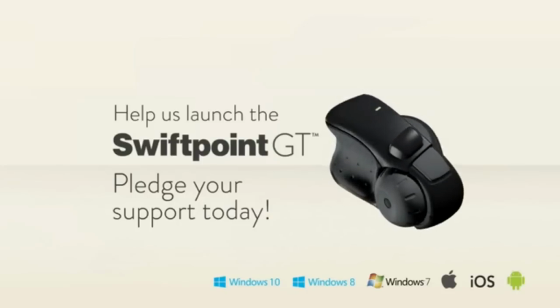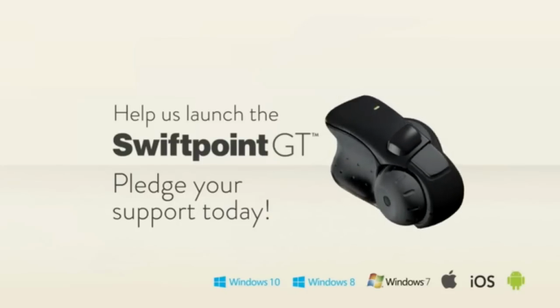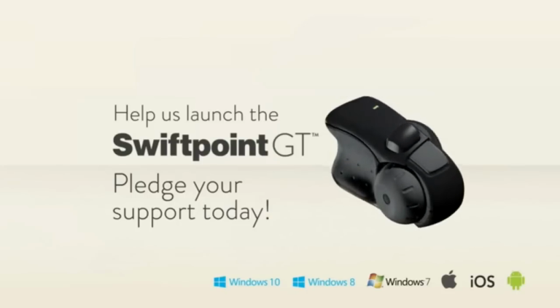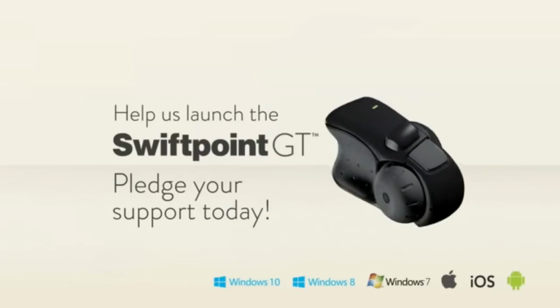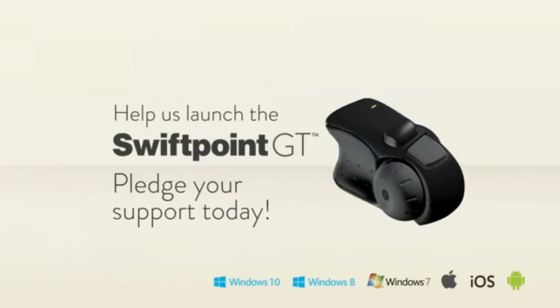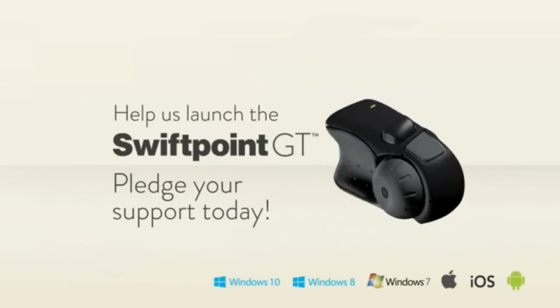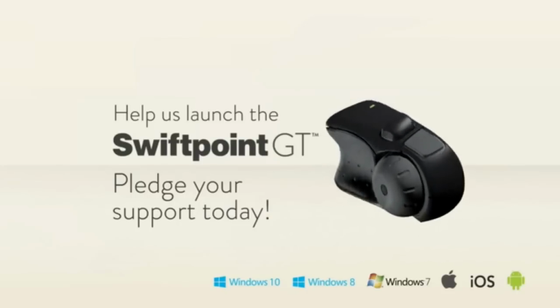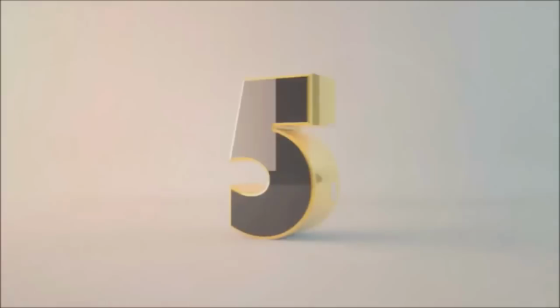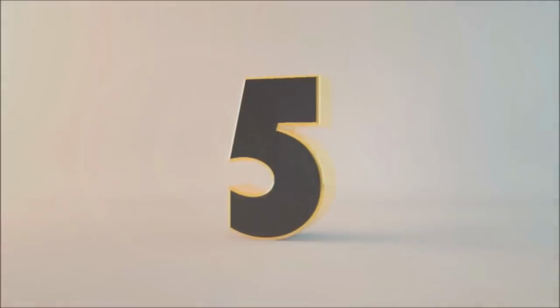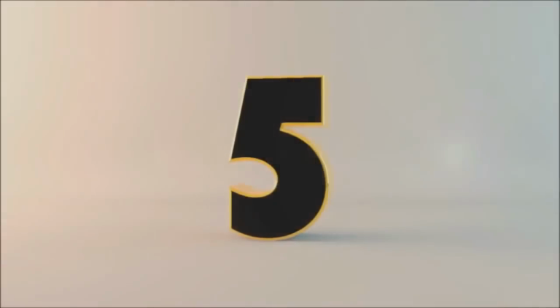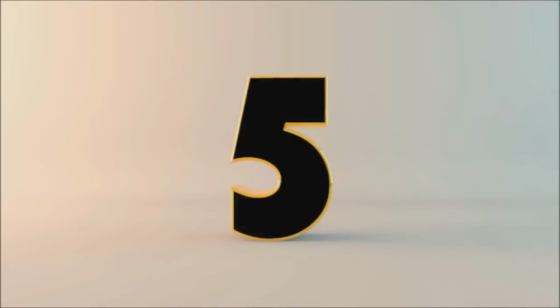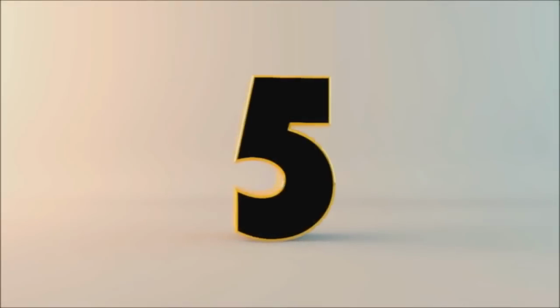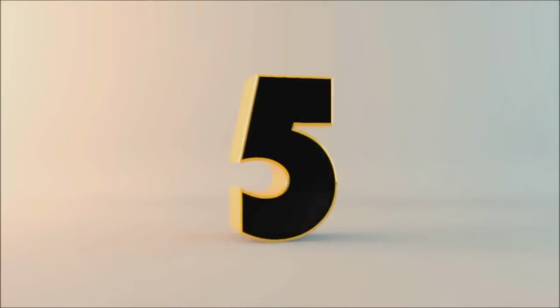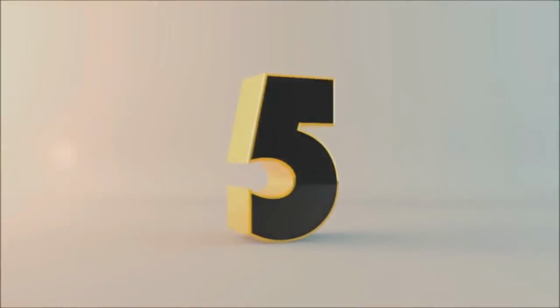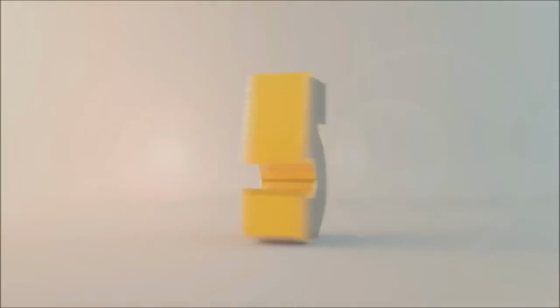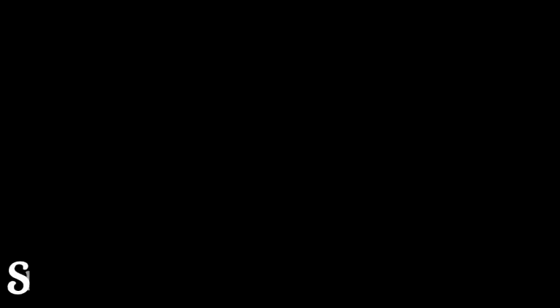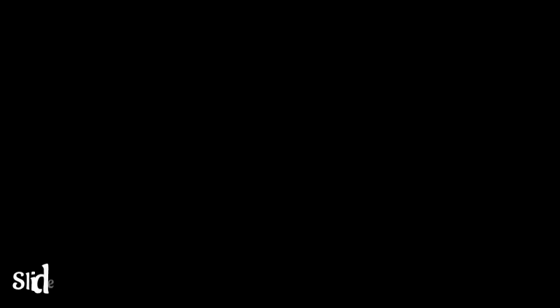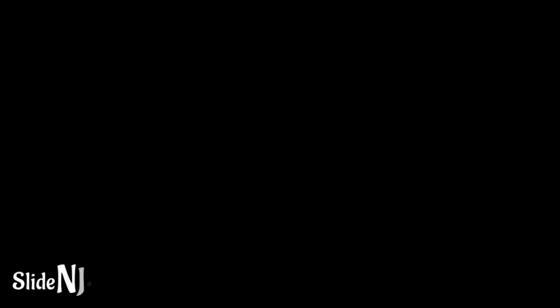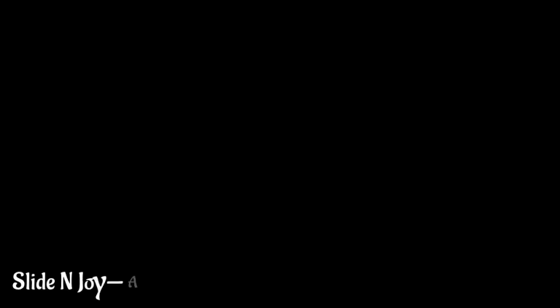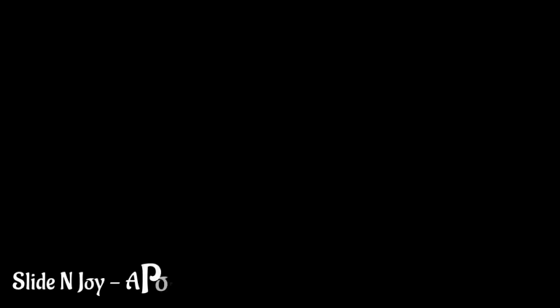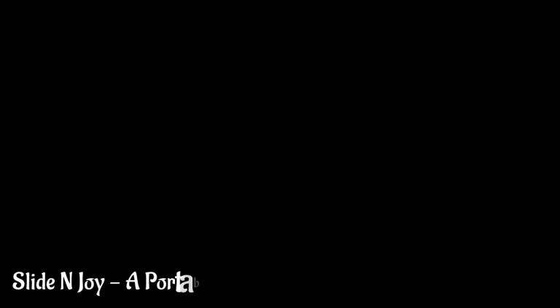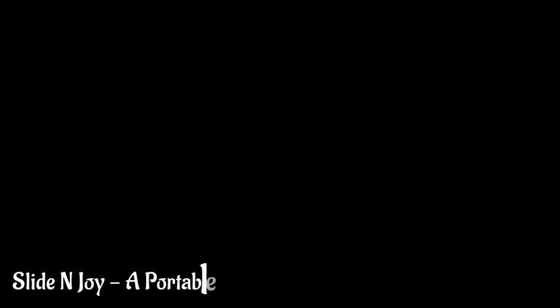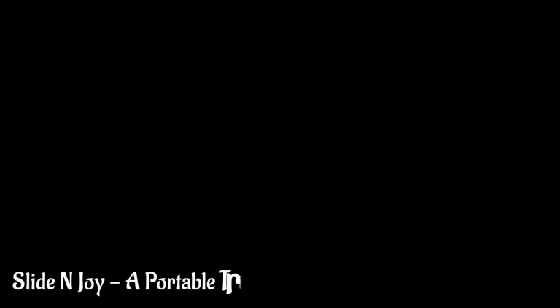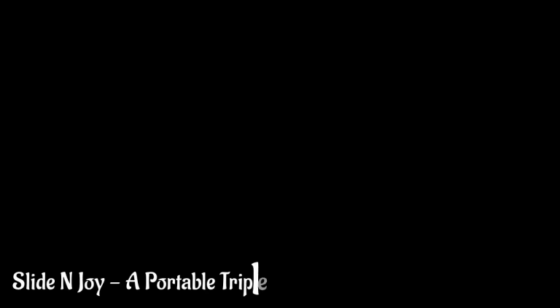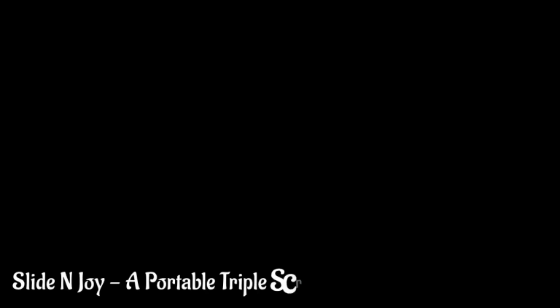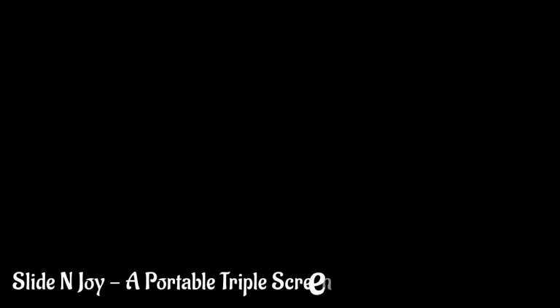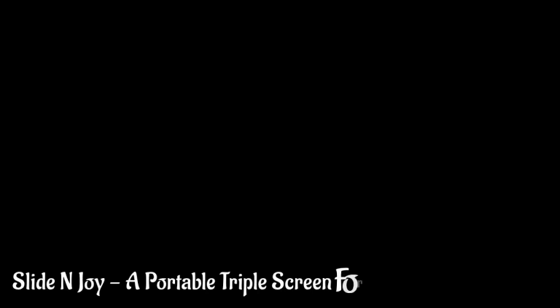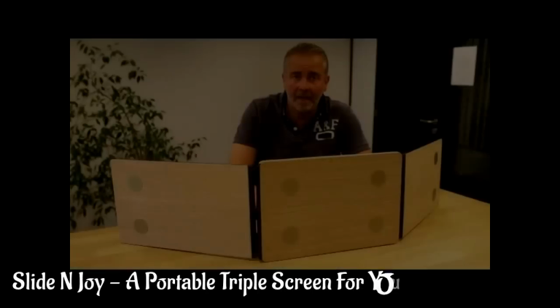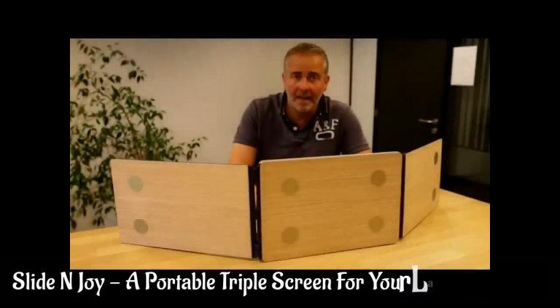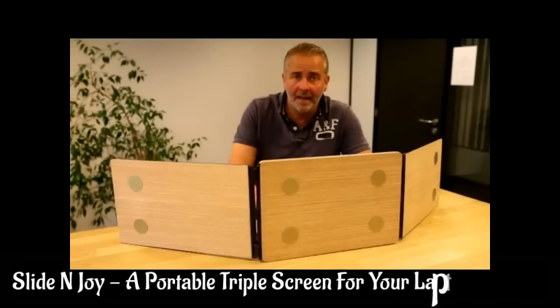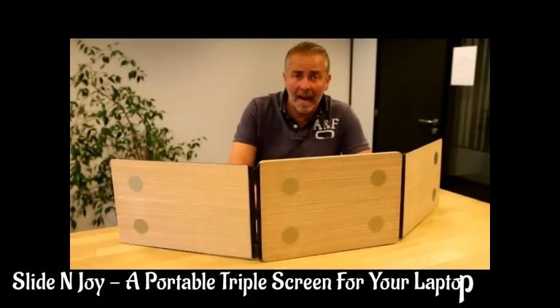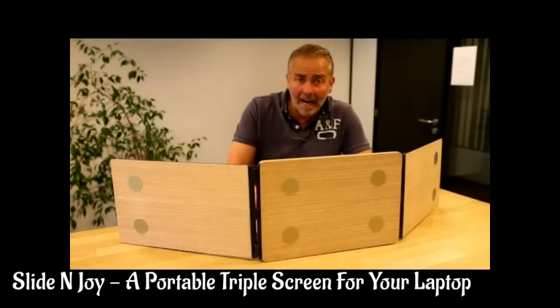Hi, I'm Laurent, co-founder of Slide & Joy. Your way of work changes your laptop too.